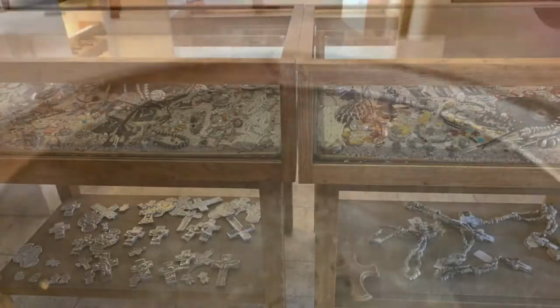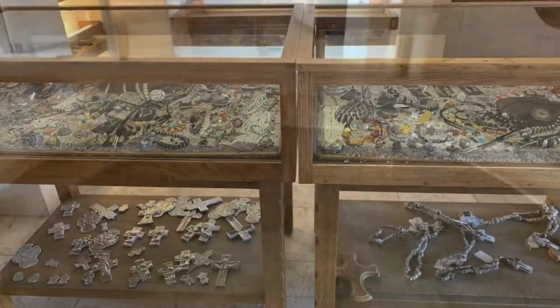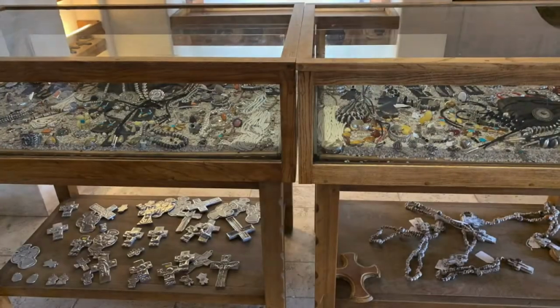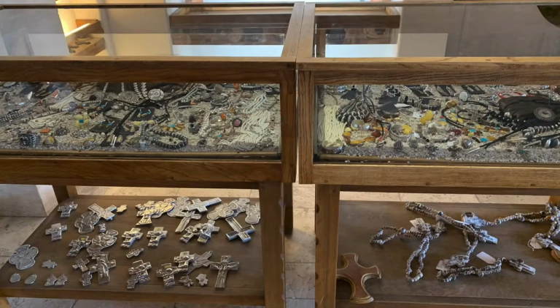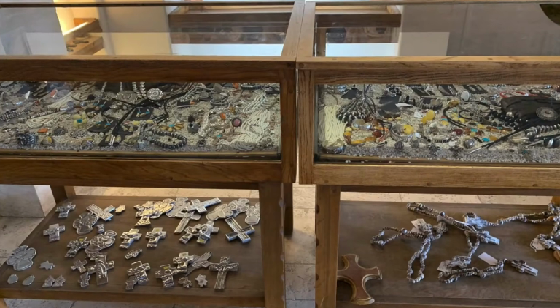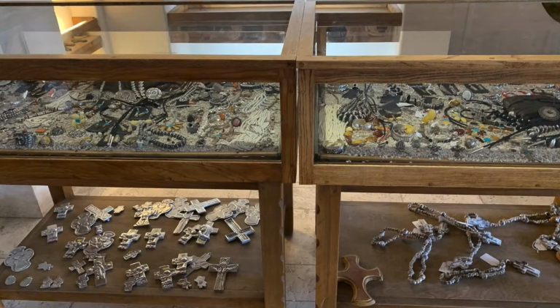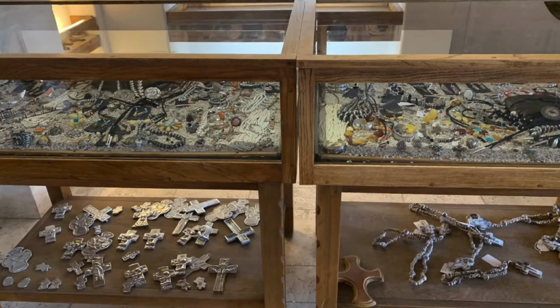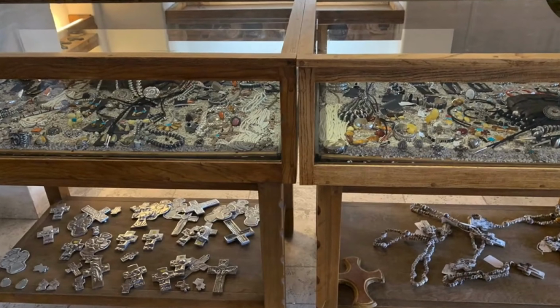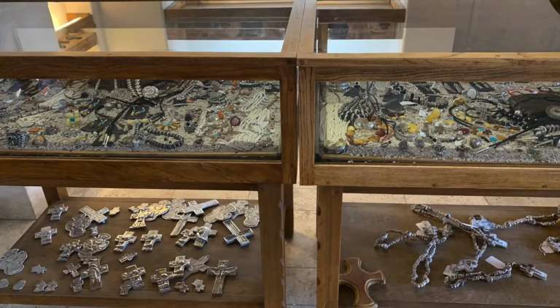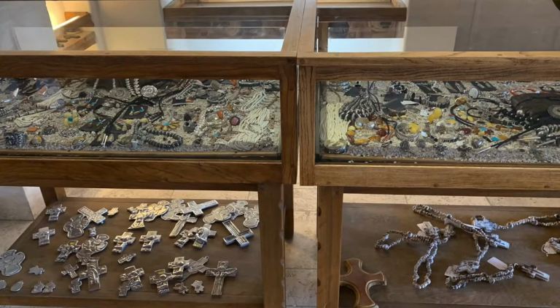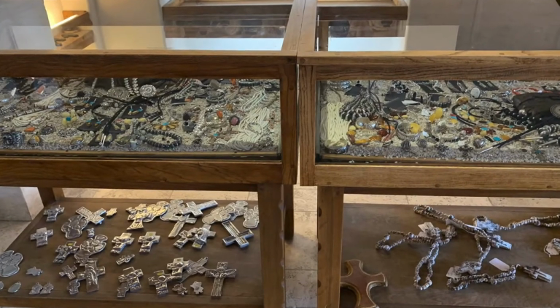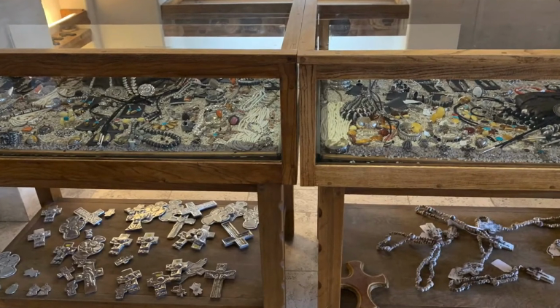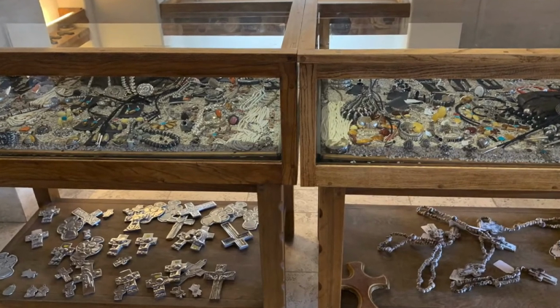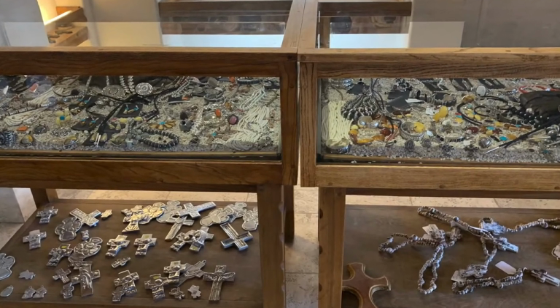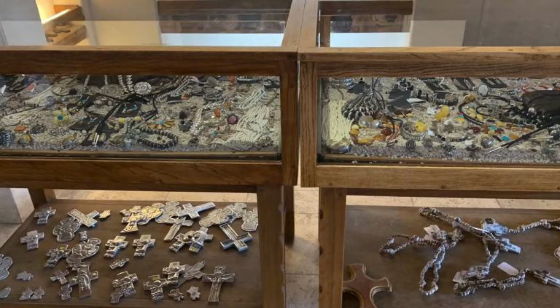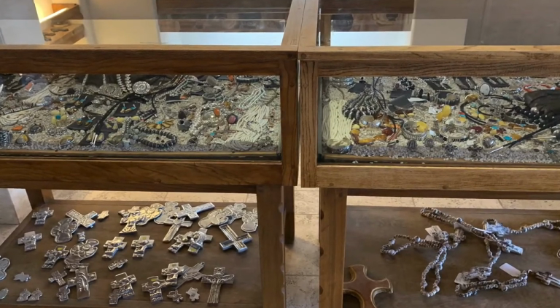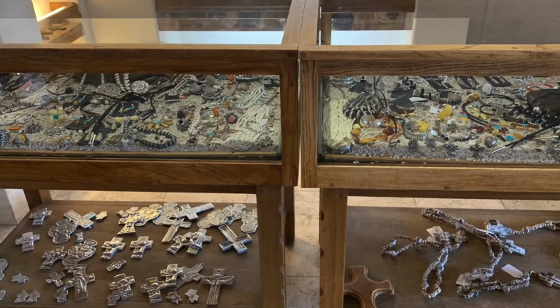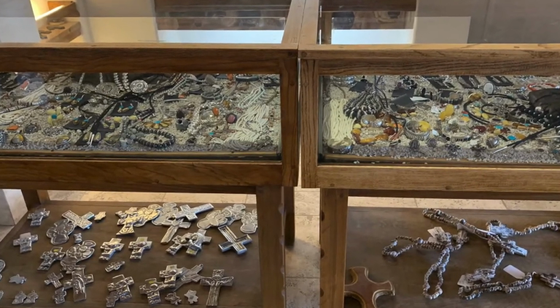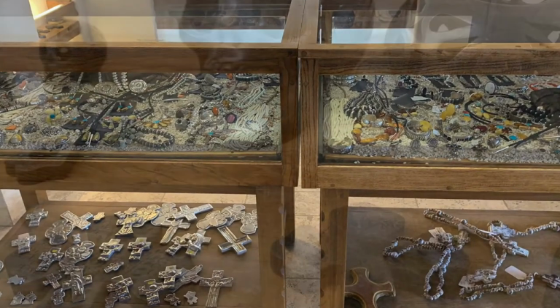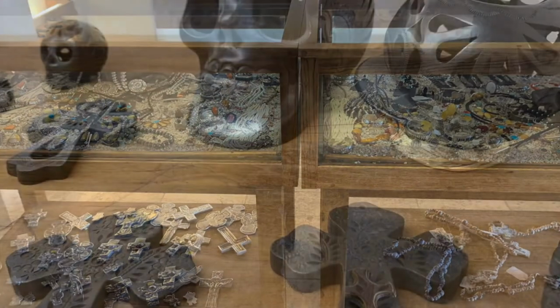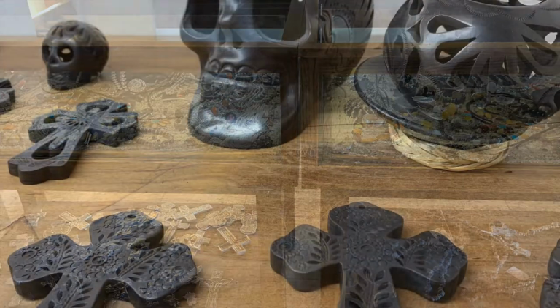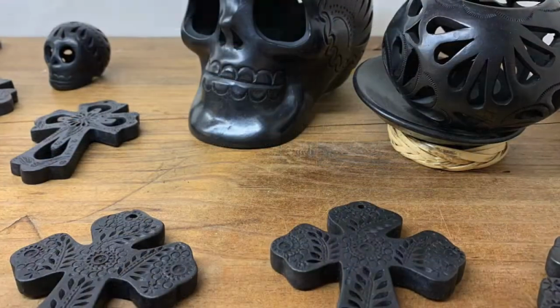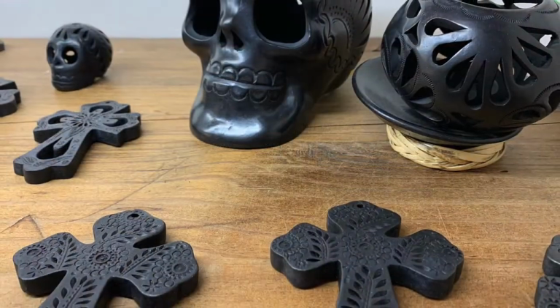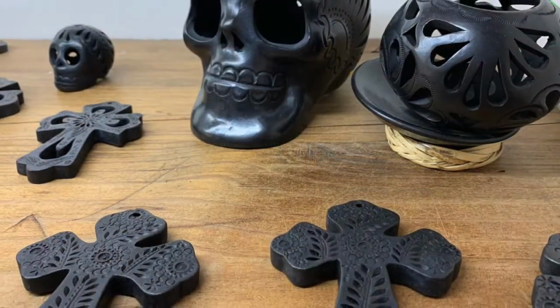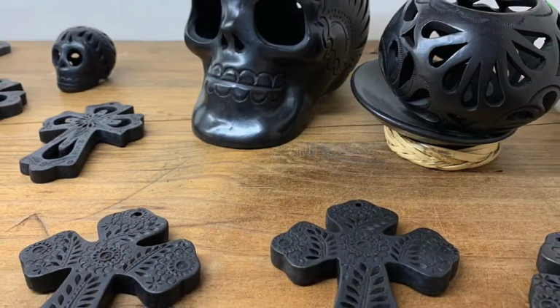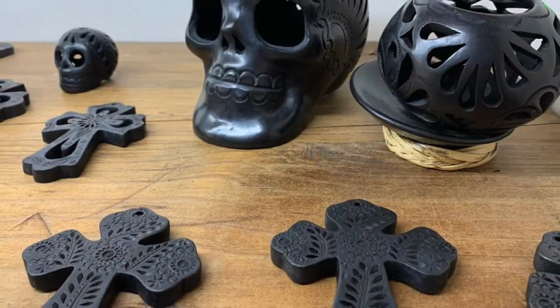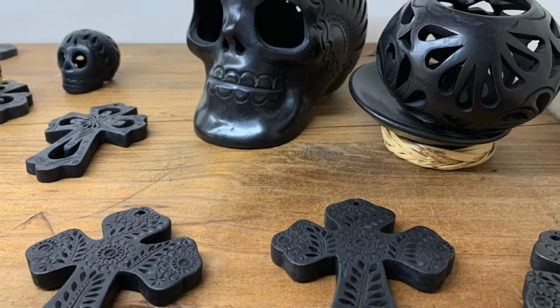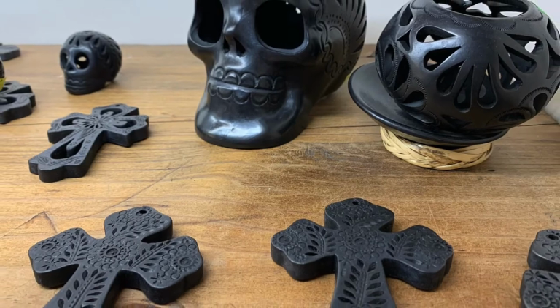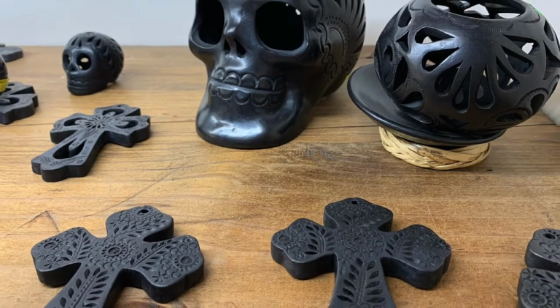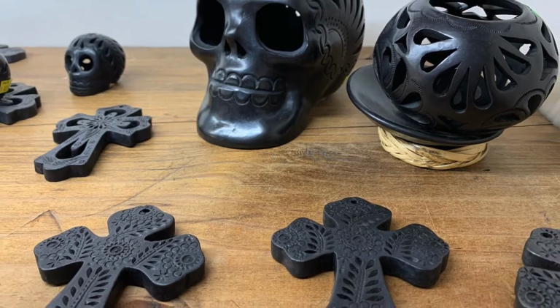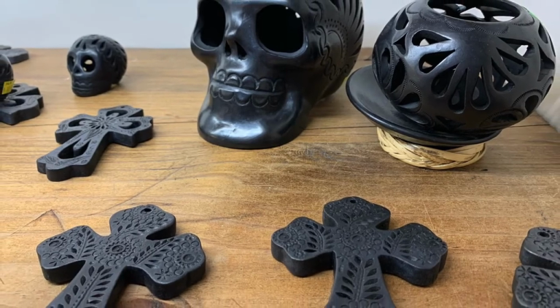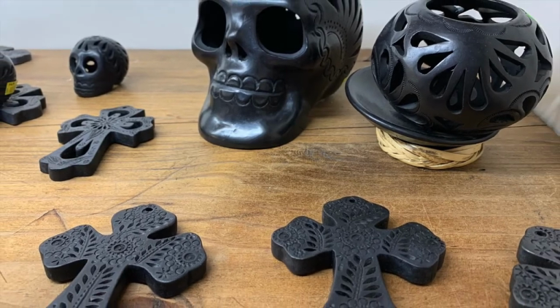In the lobby, they have what look like old religious artifacts in a display case, but you can also buy souvenirs, like this.